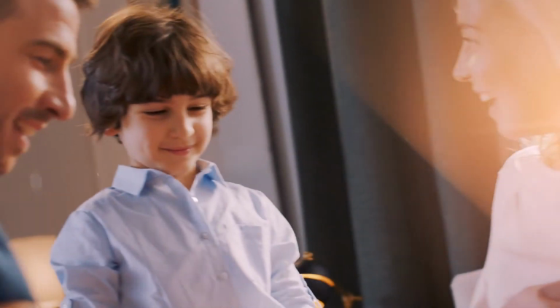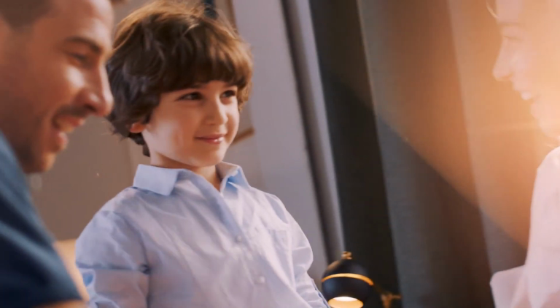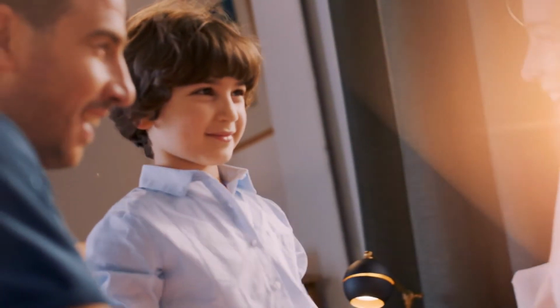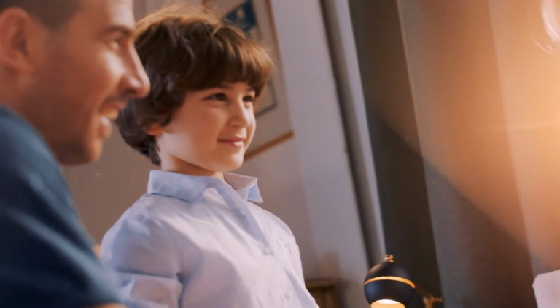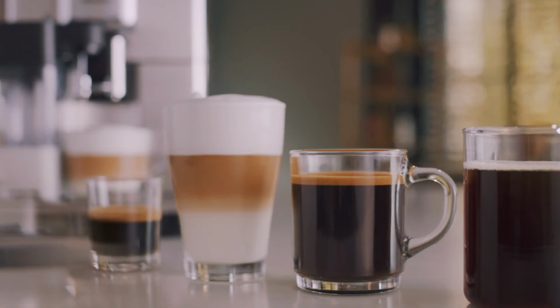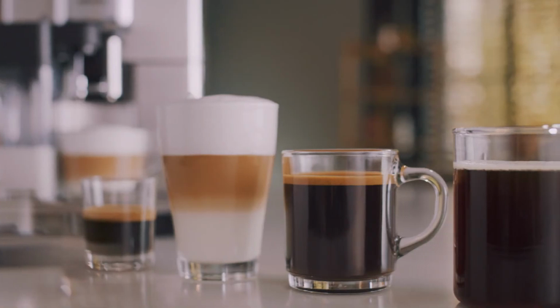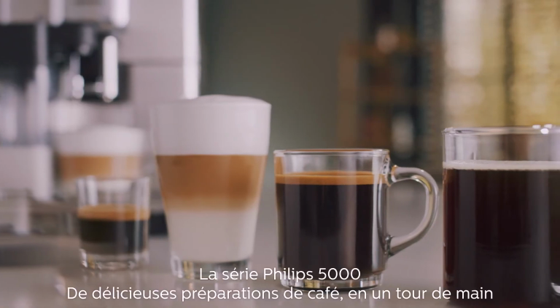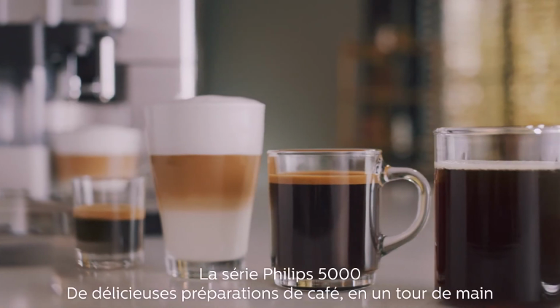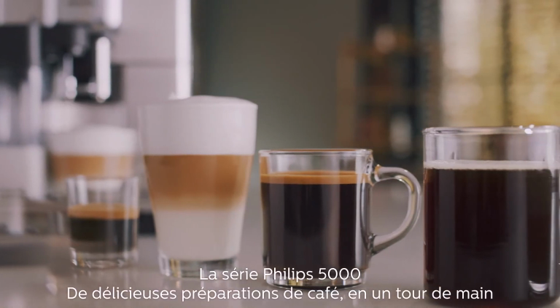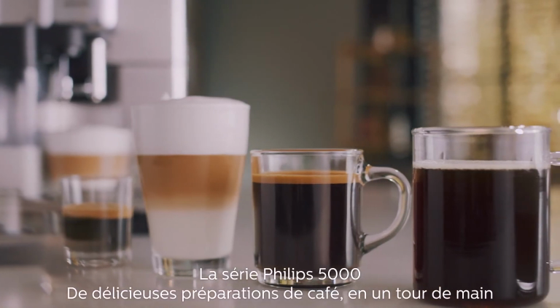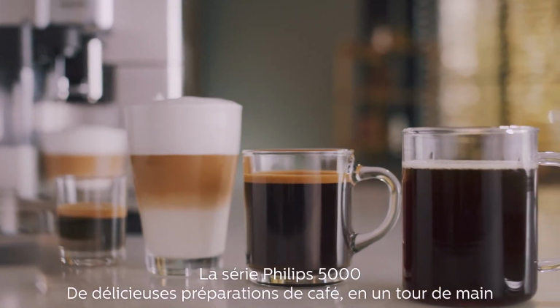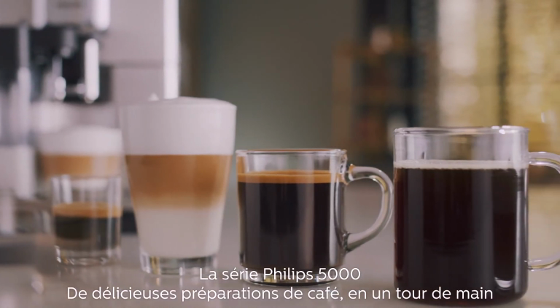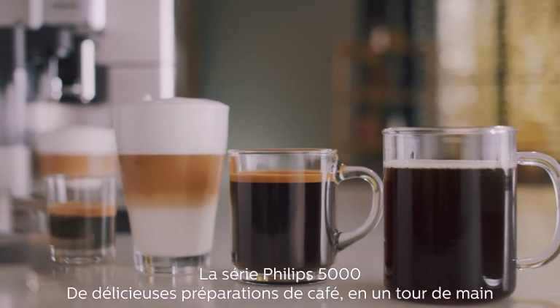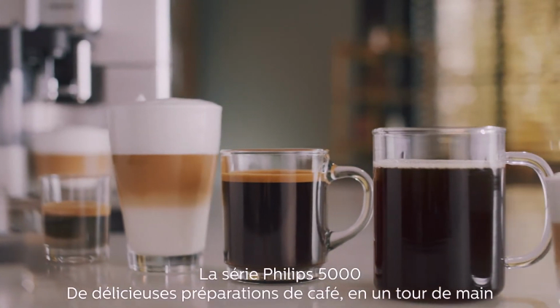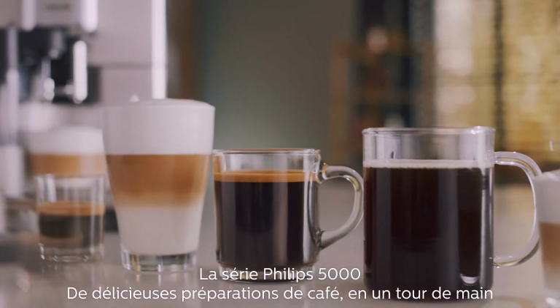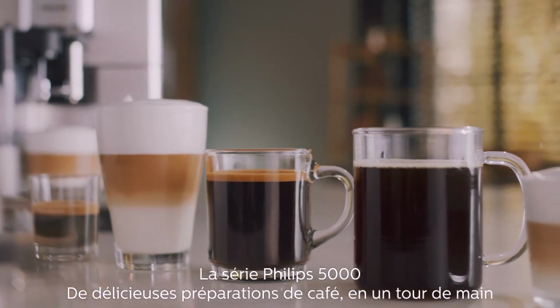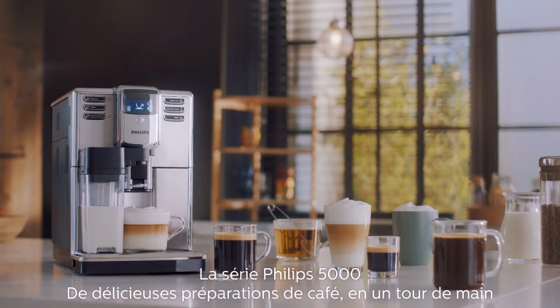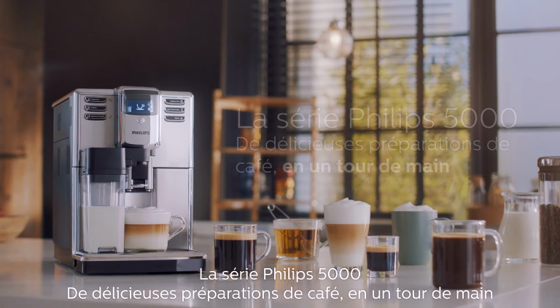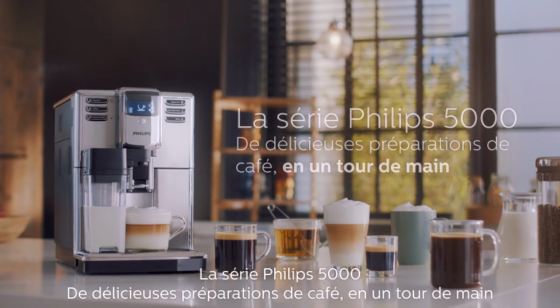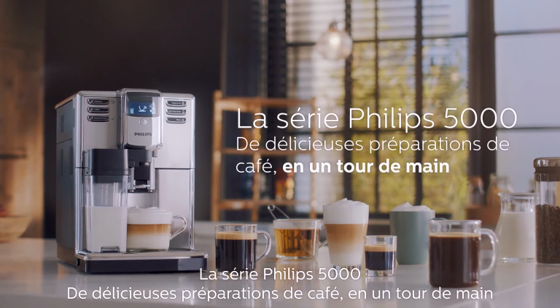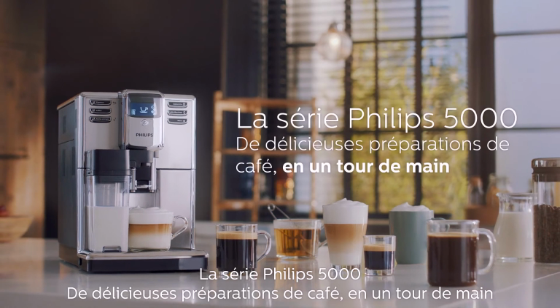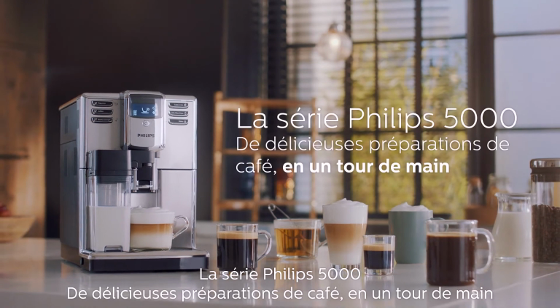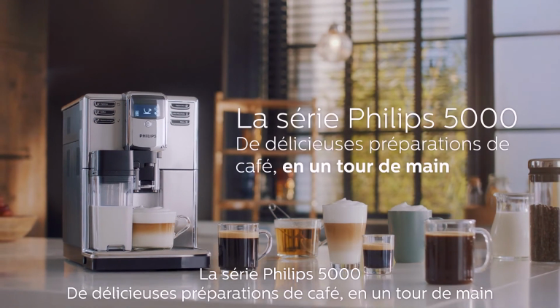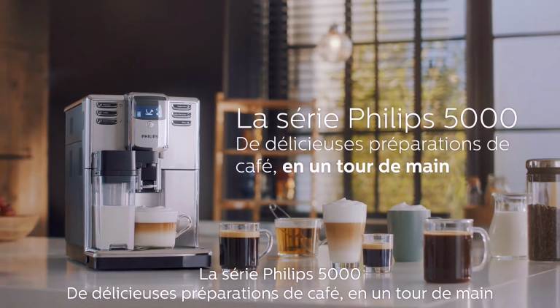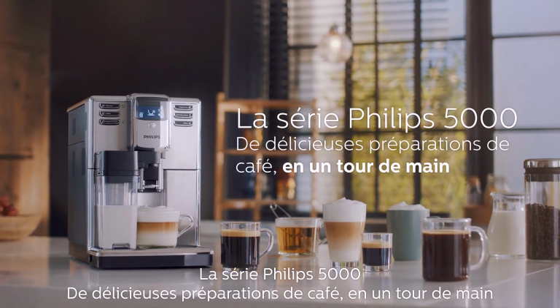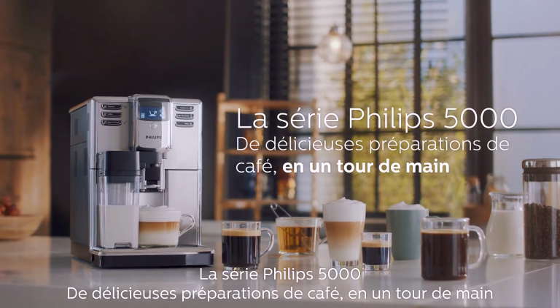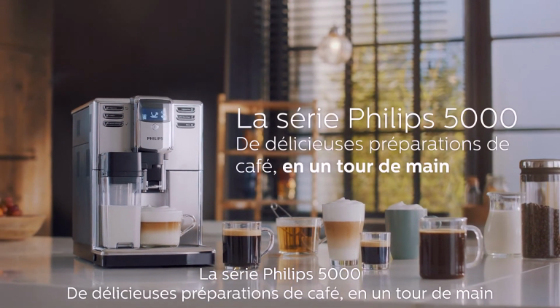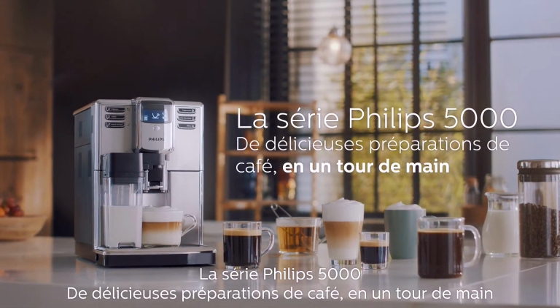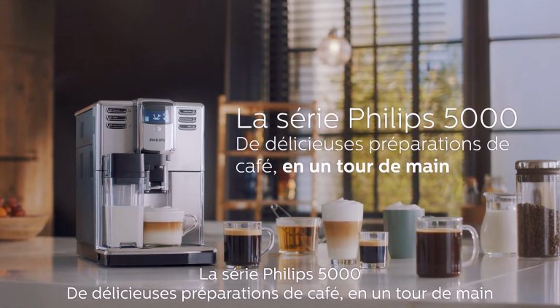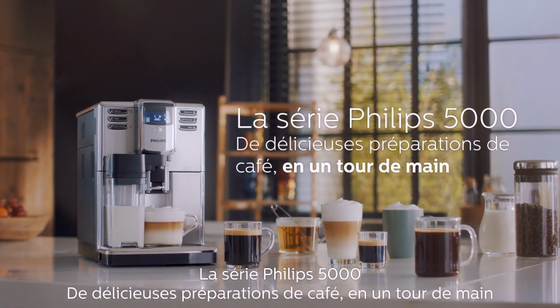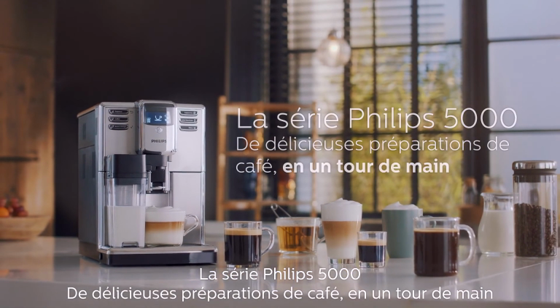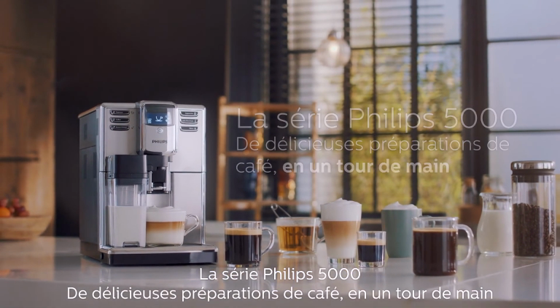The Philips 5000. Delicious coffee varieties. Easy.